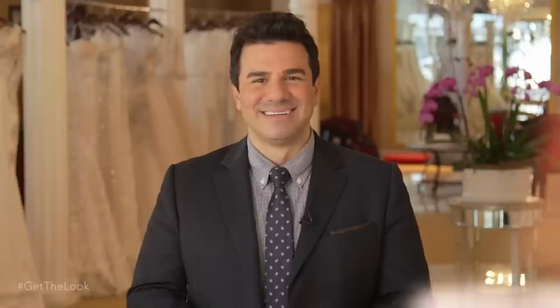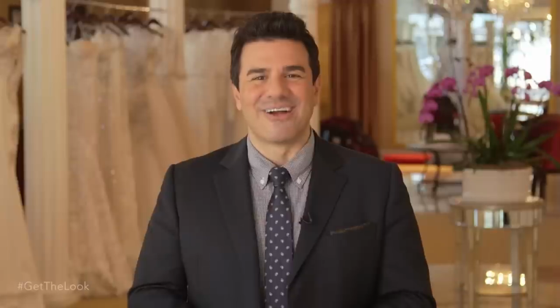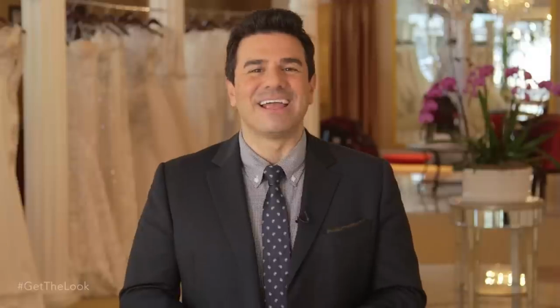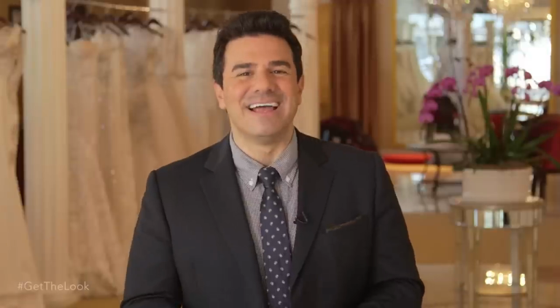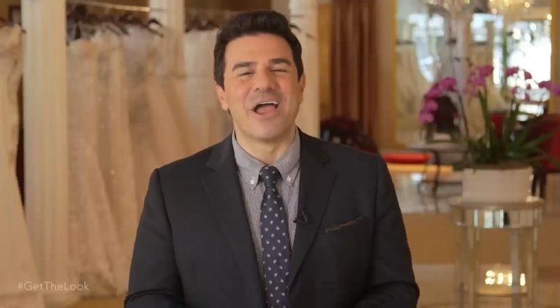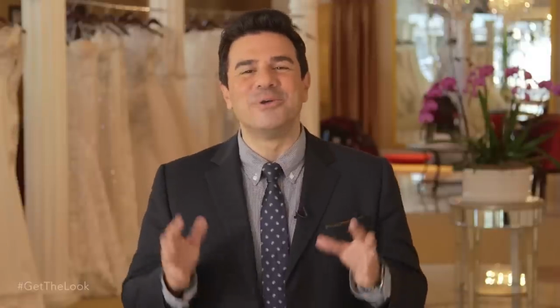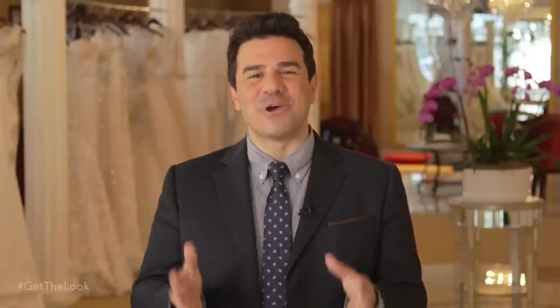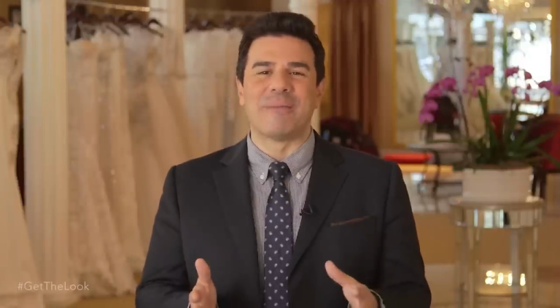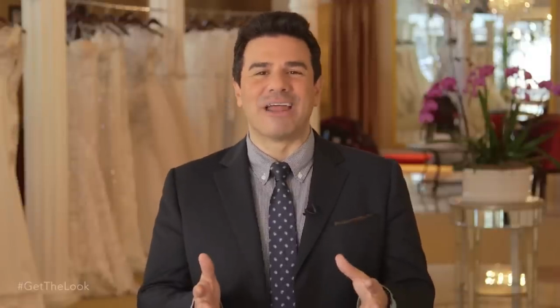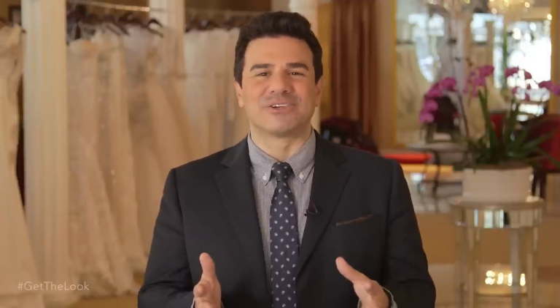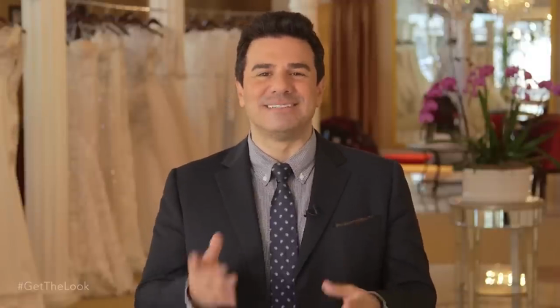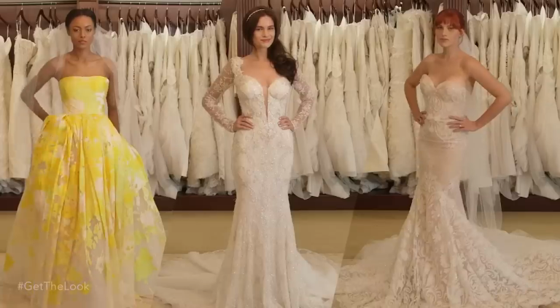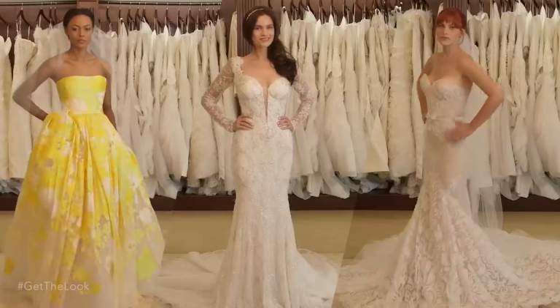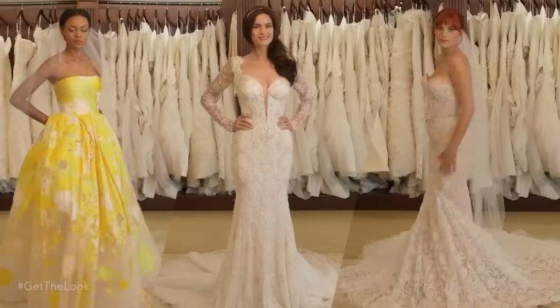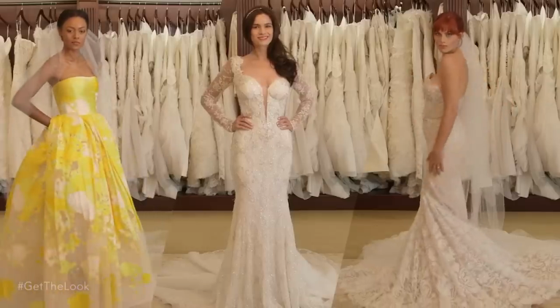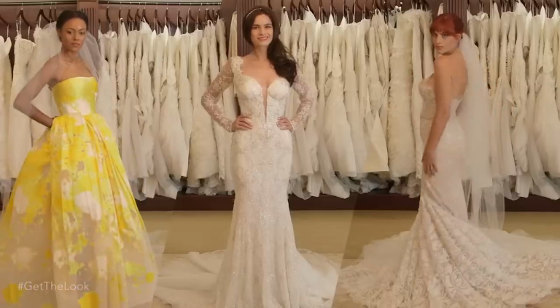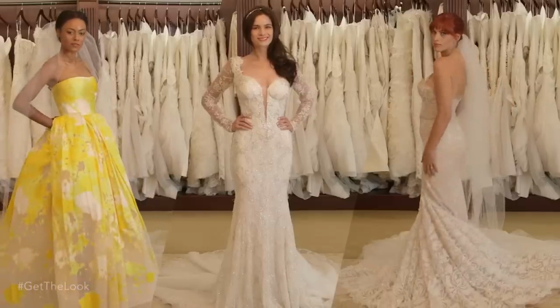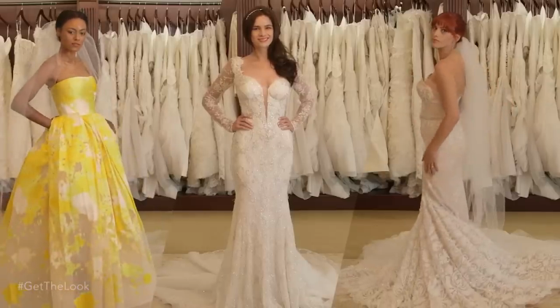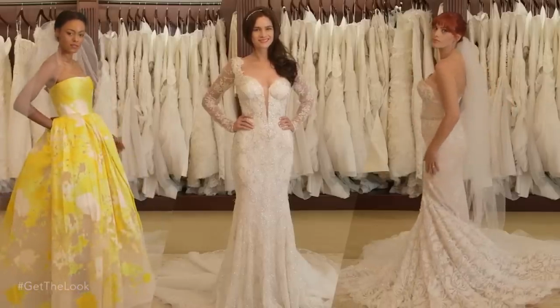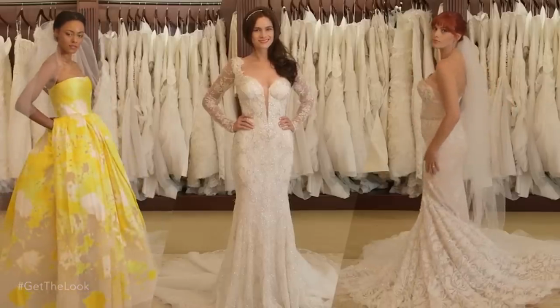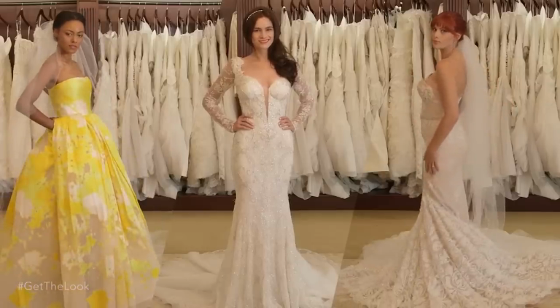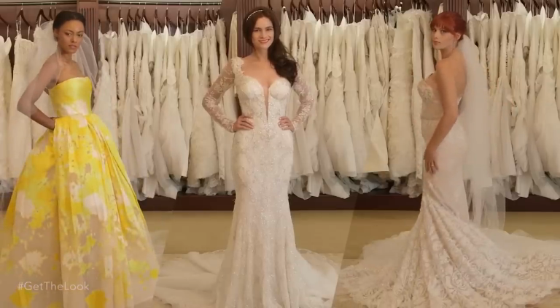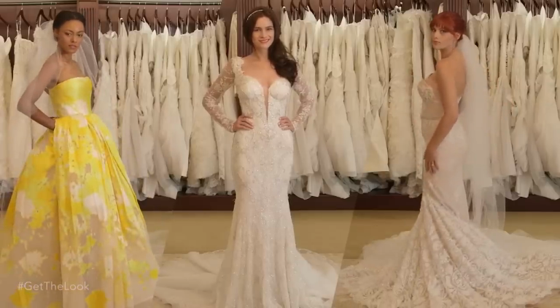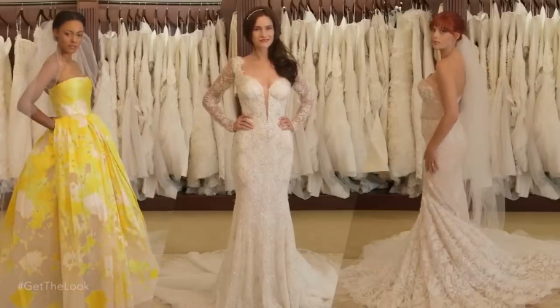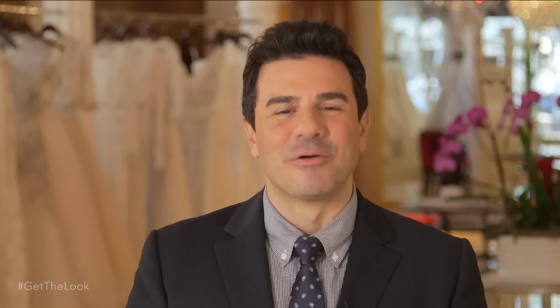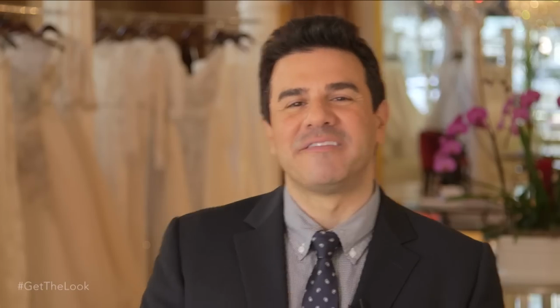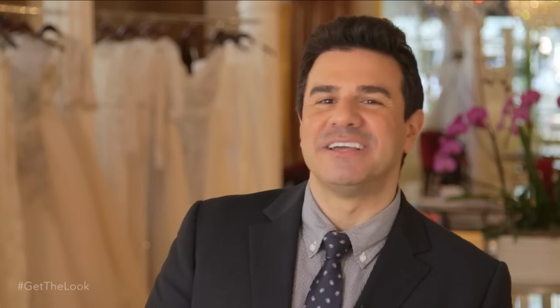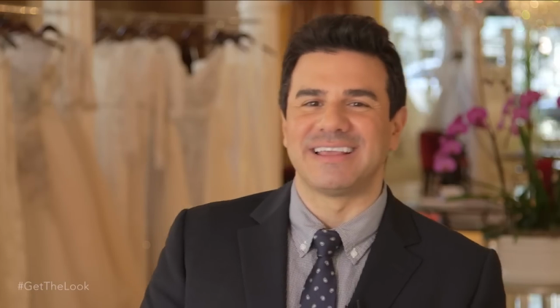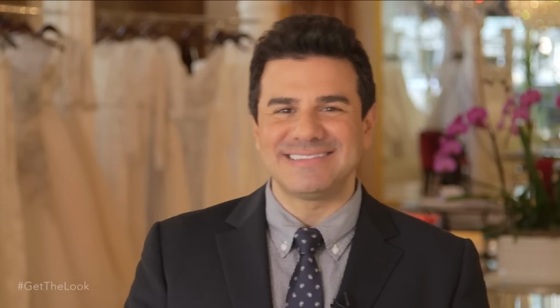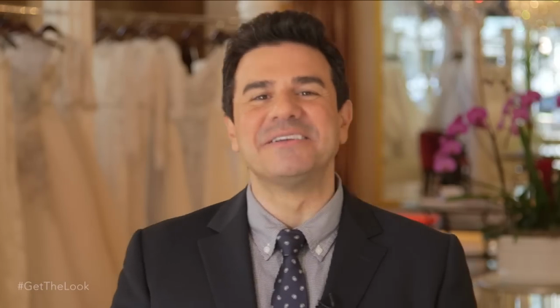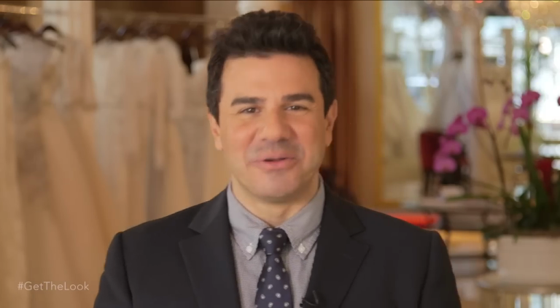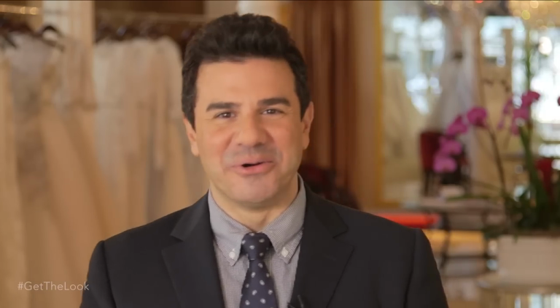All right guys, I hope you enjoyed my bridal trends, and now you're ready to walk down the aisle in style. For more videos like this, go to mode.